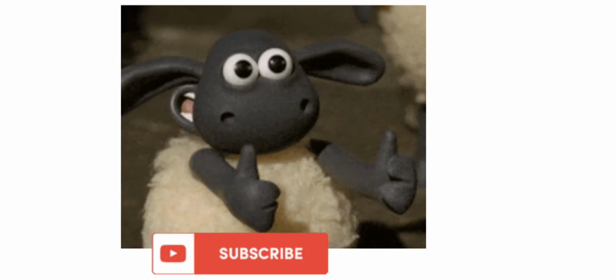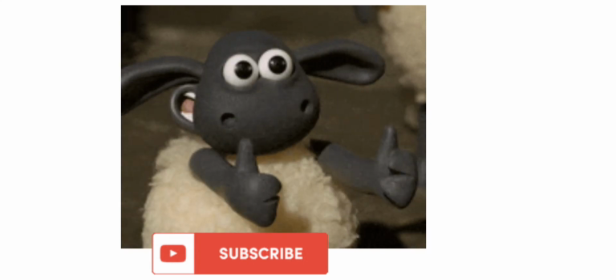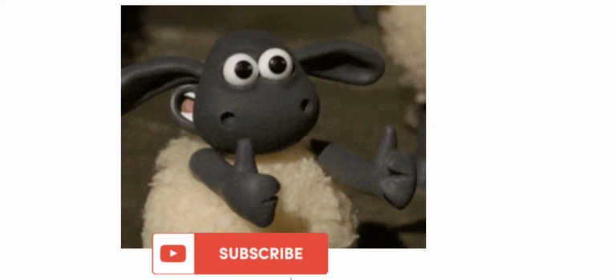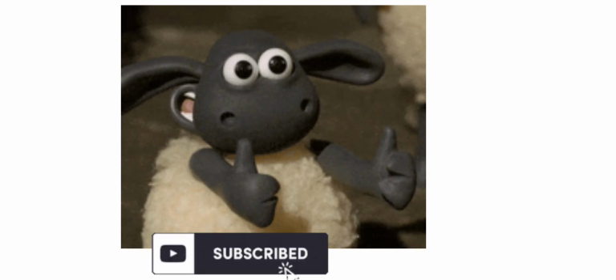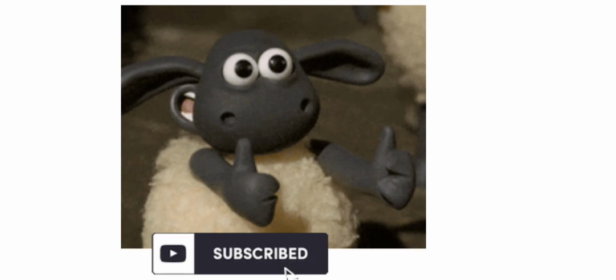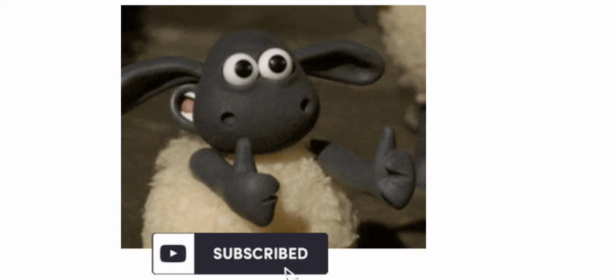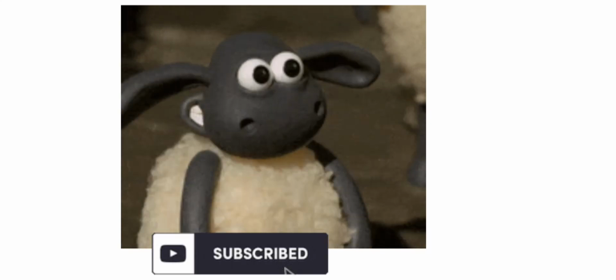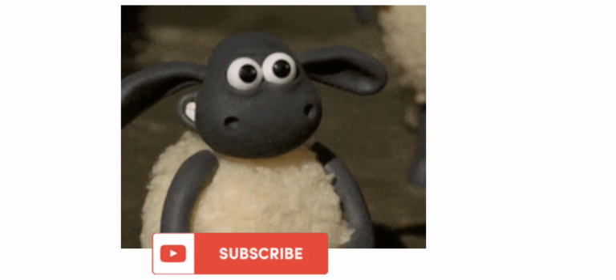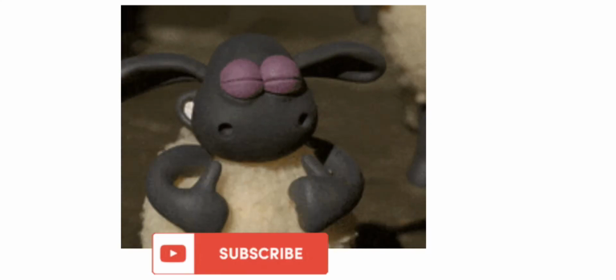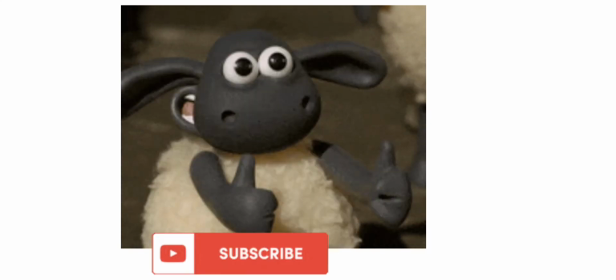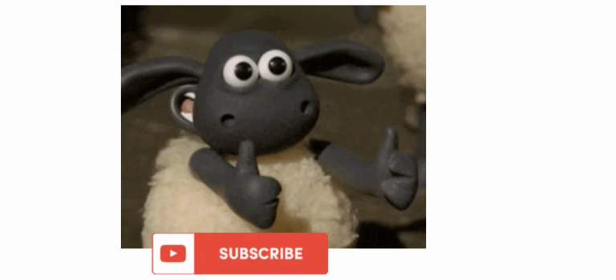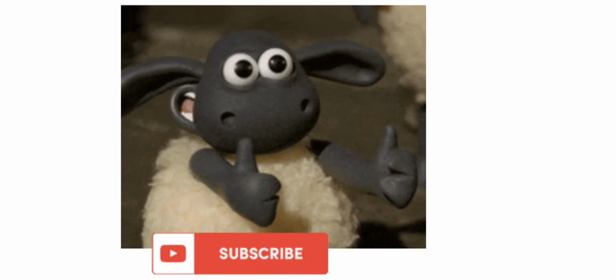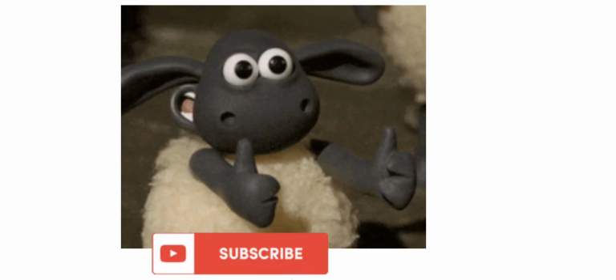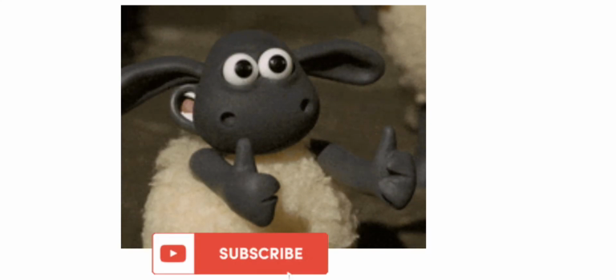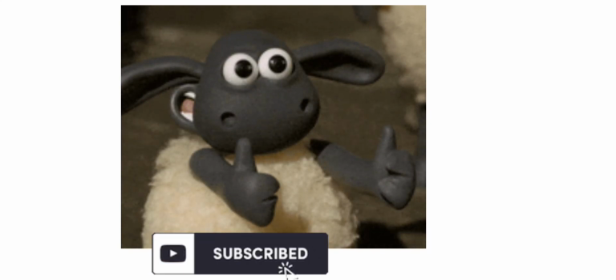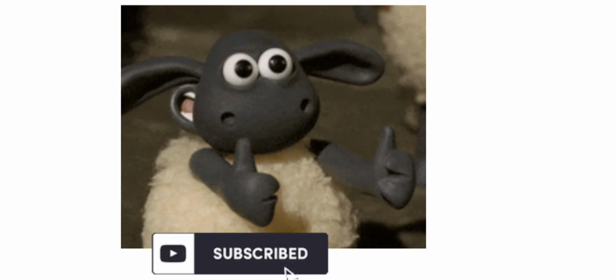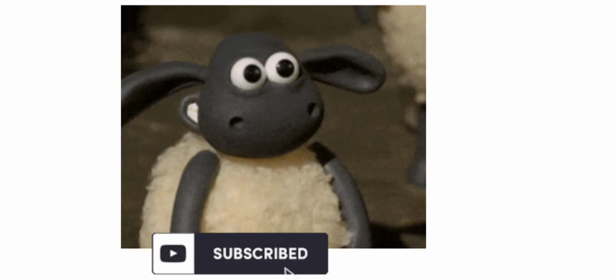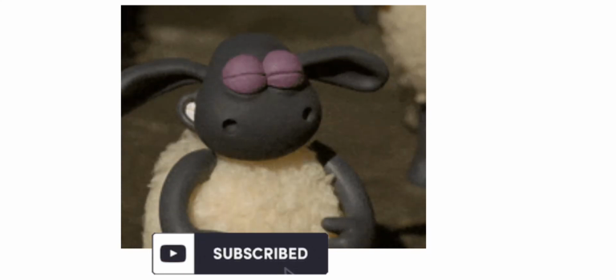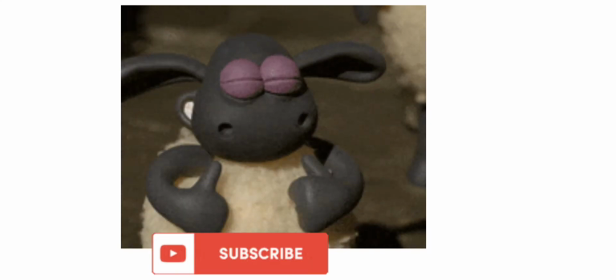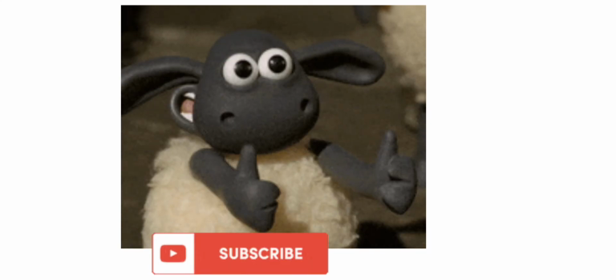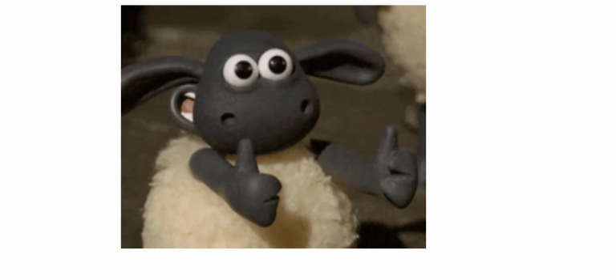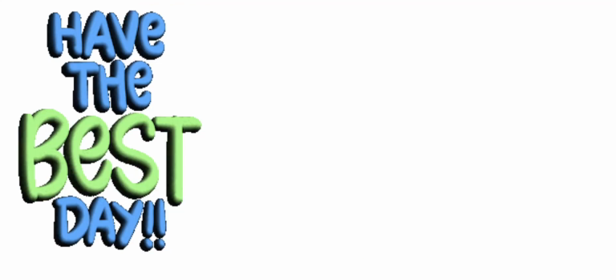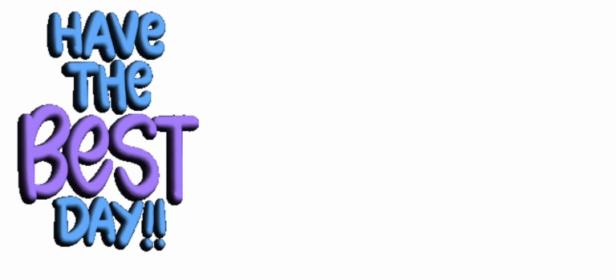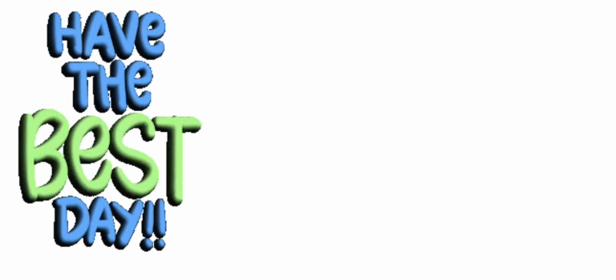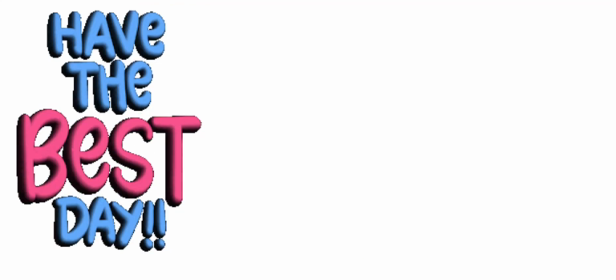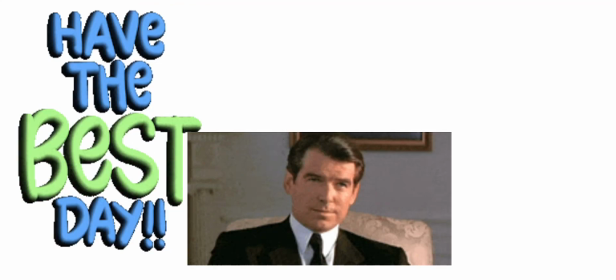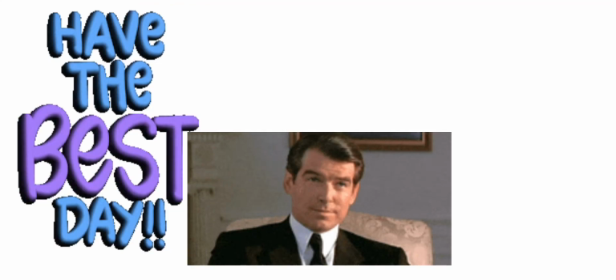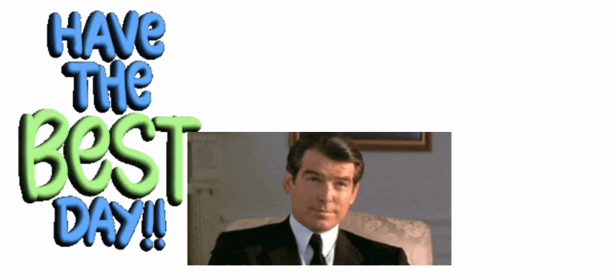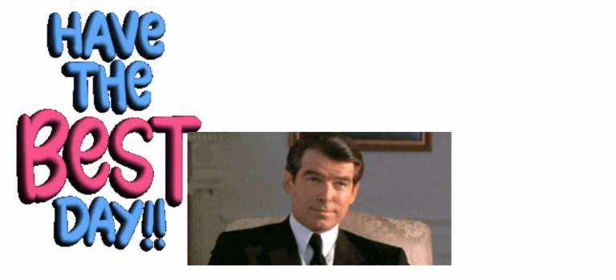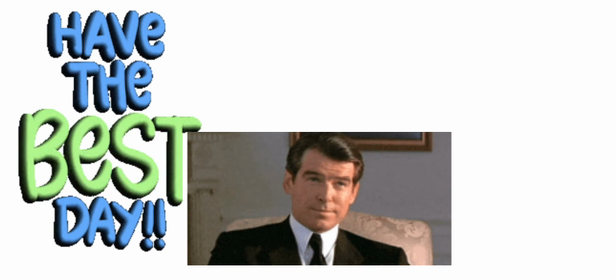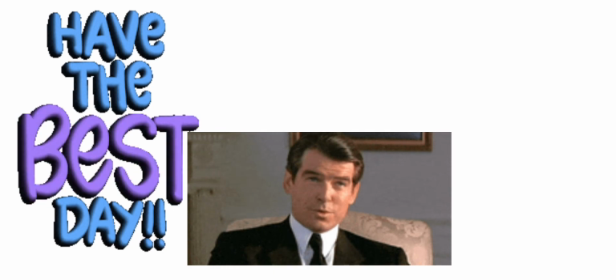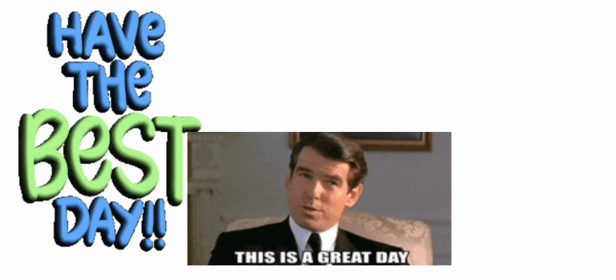Do like and subscribe if the video was useful. Thank you and have a wonderful day.